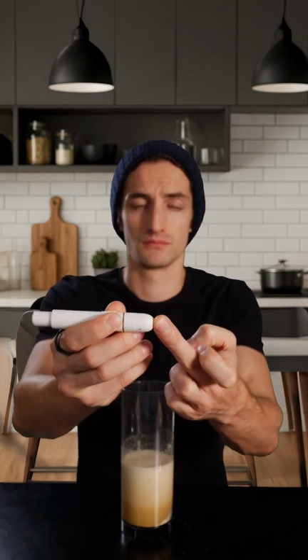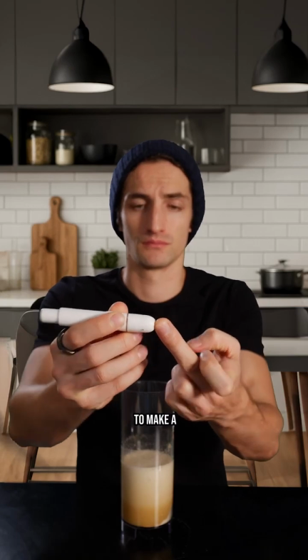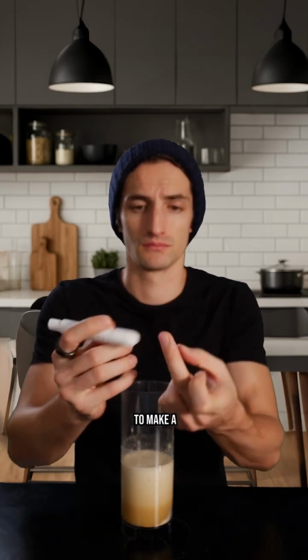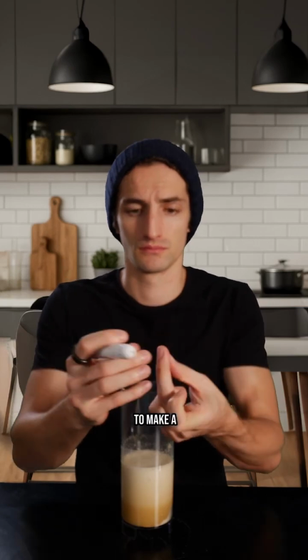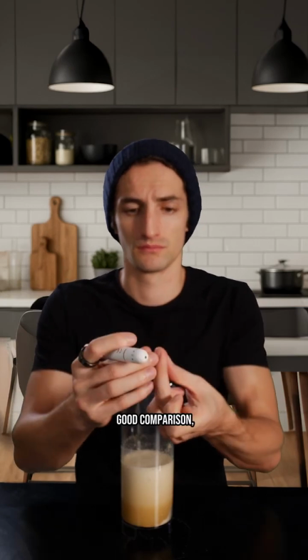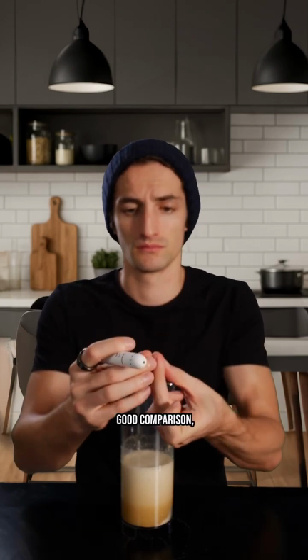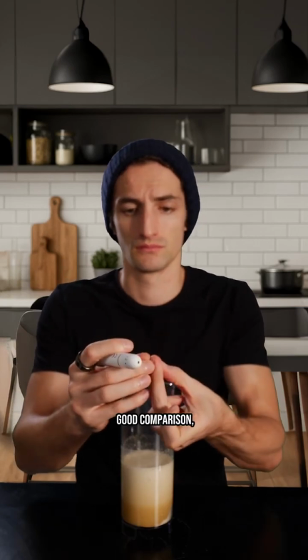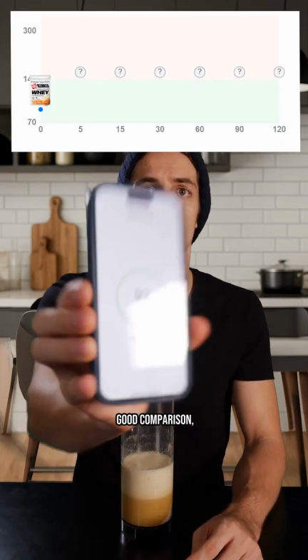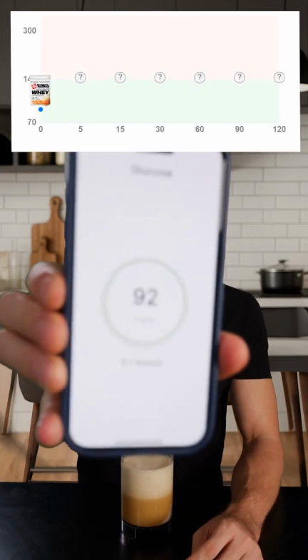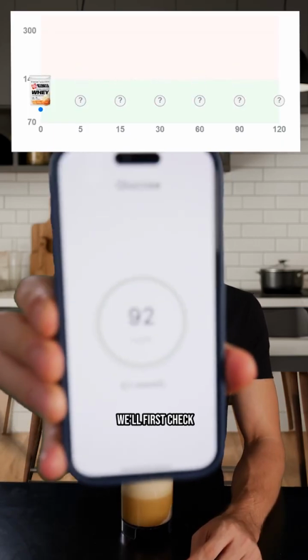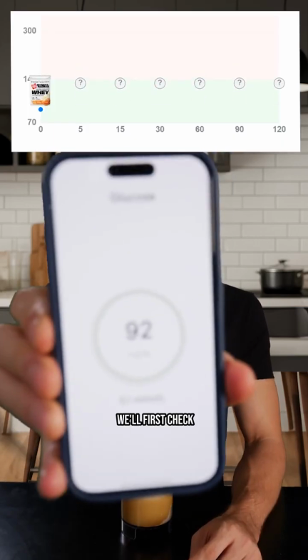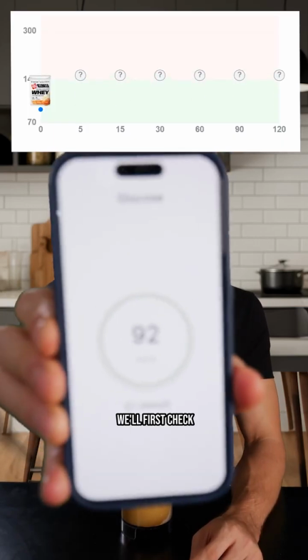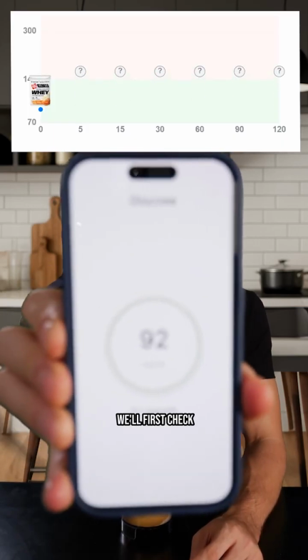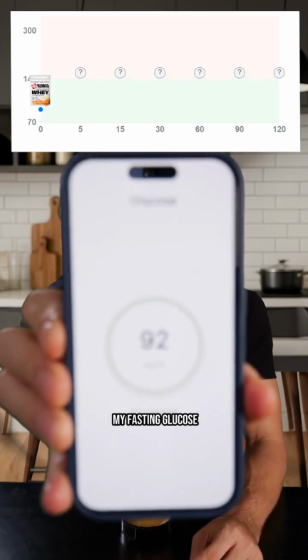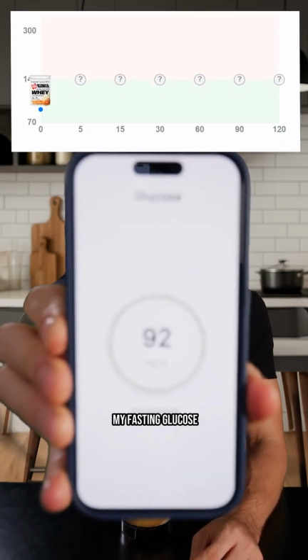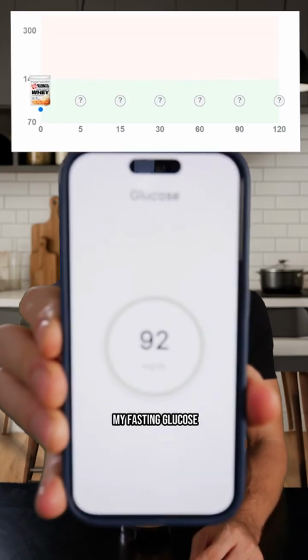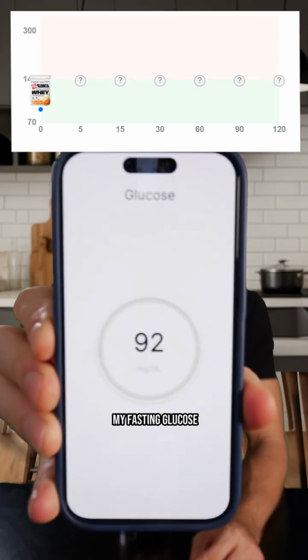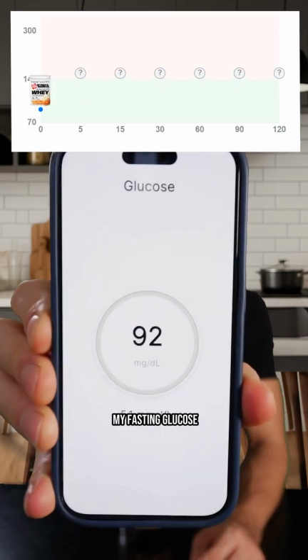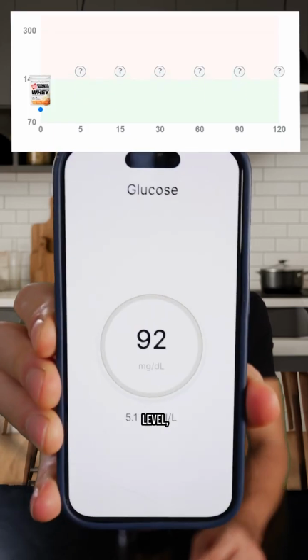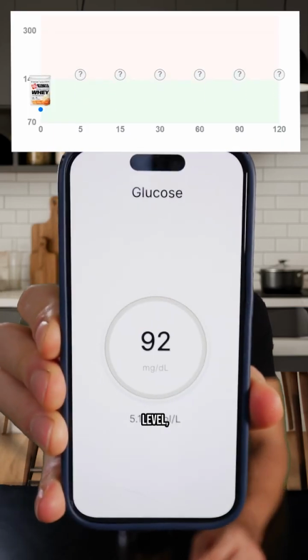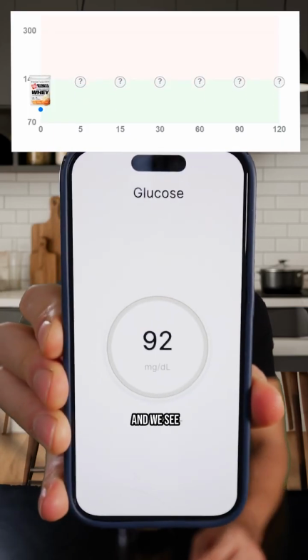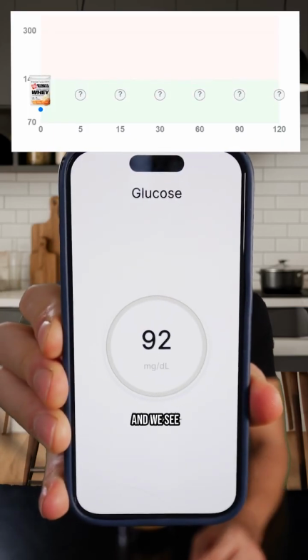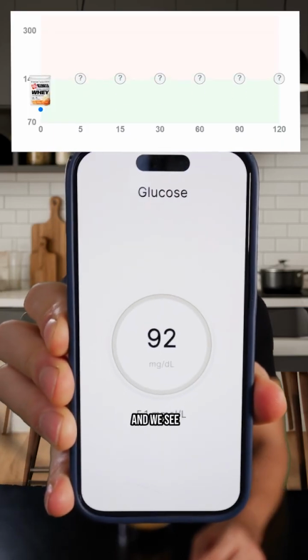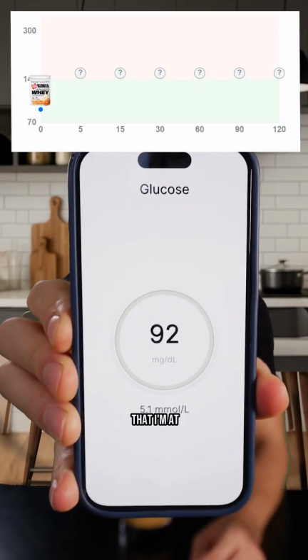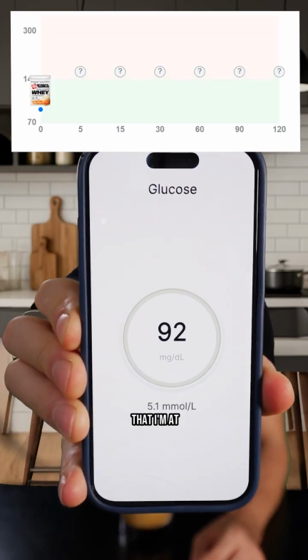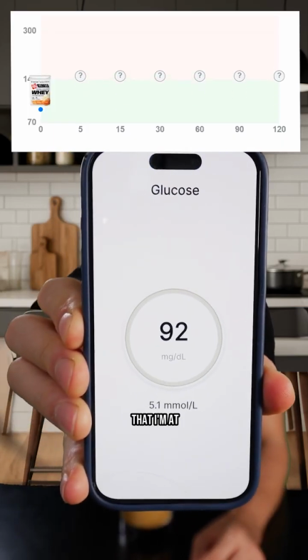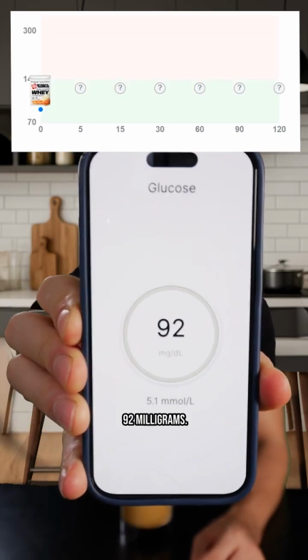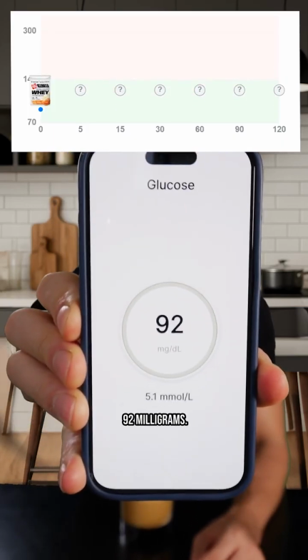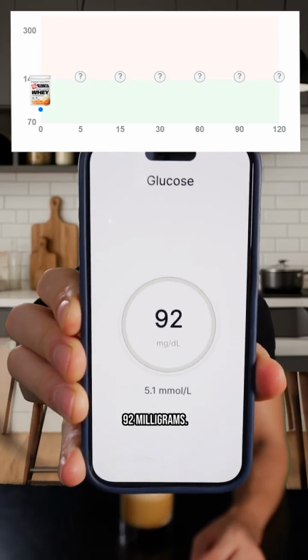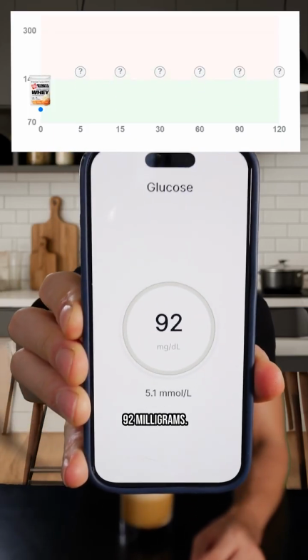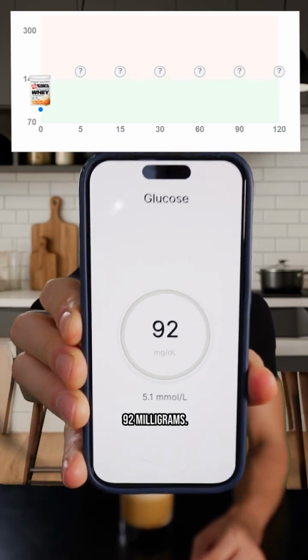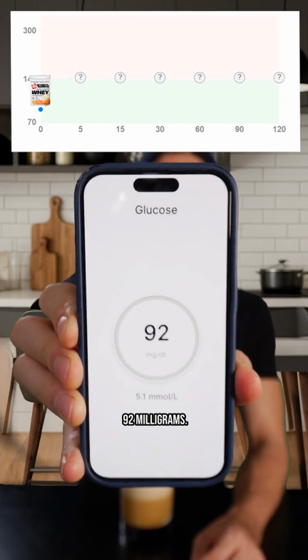To make a good comparison, we'll first check my fasting glucose level, and we see that I'm at 92 milligrams.